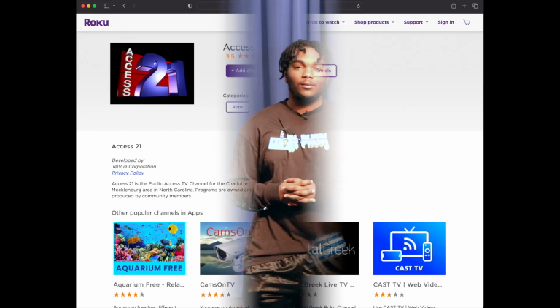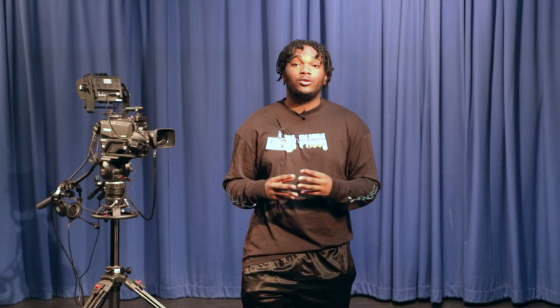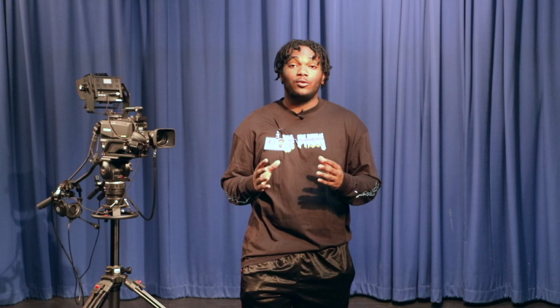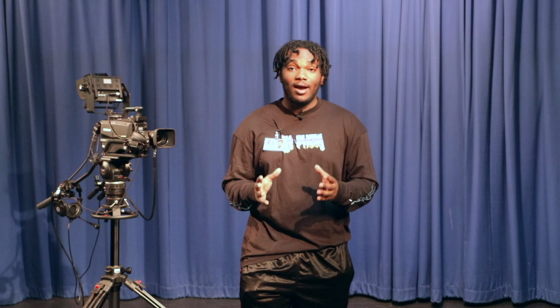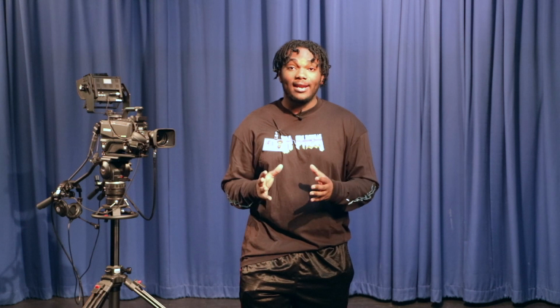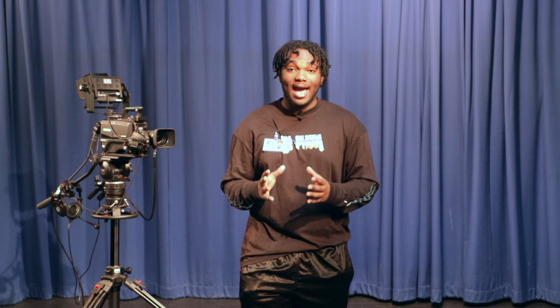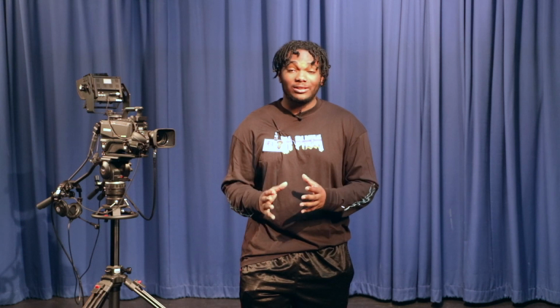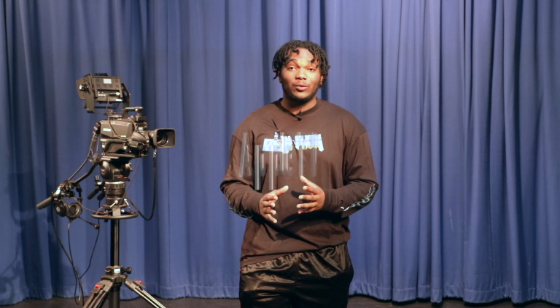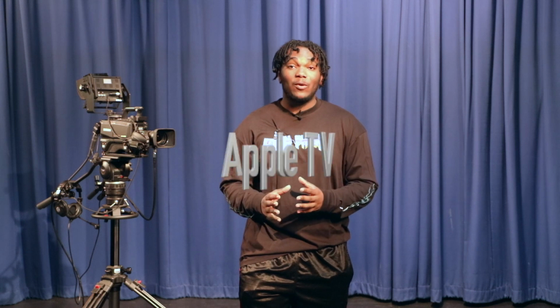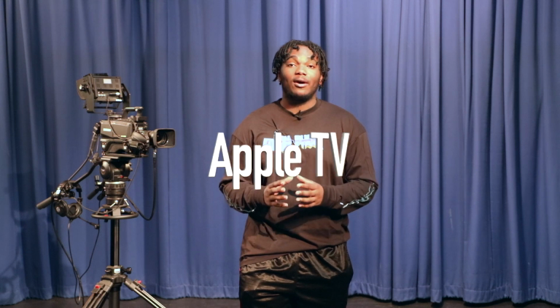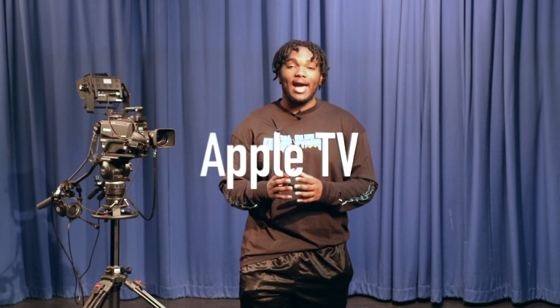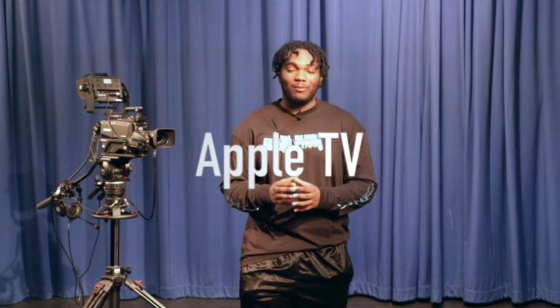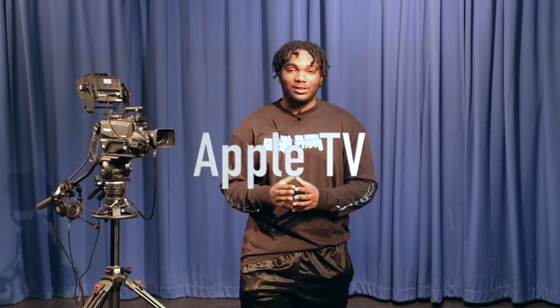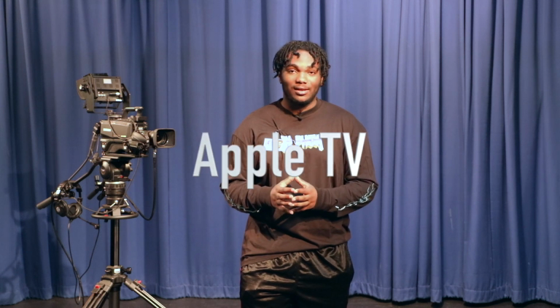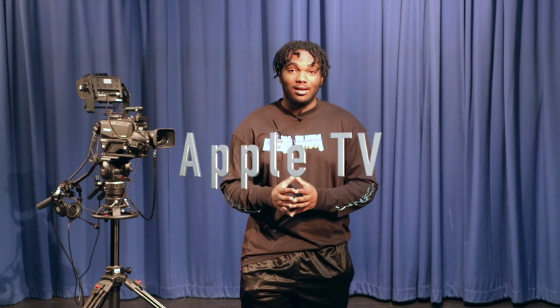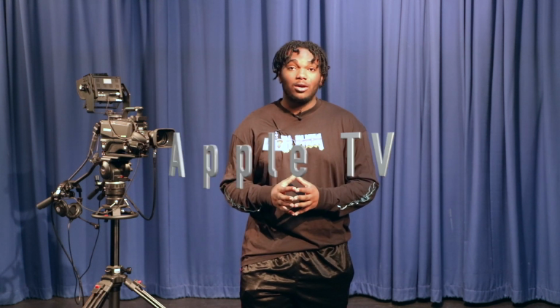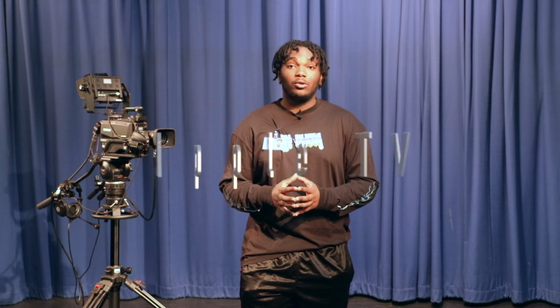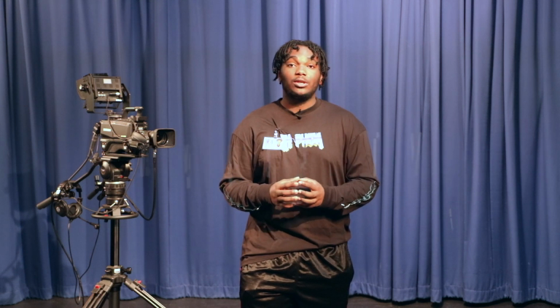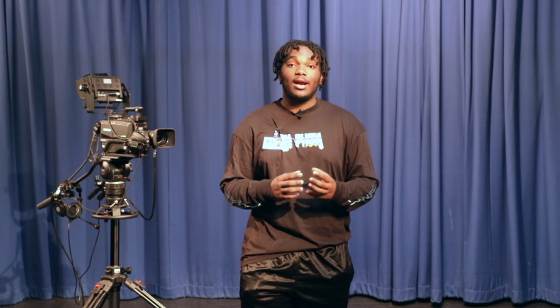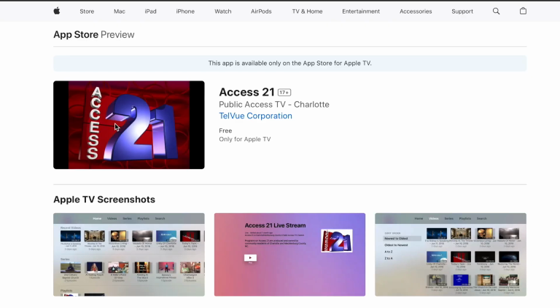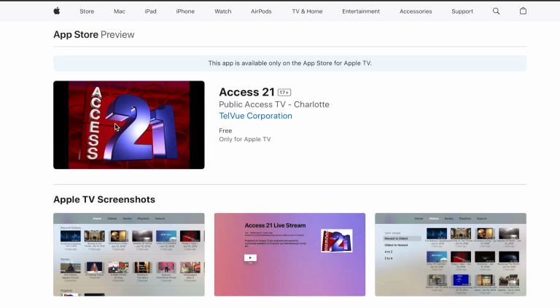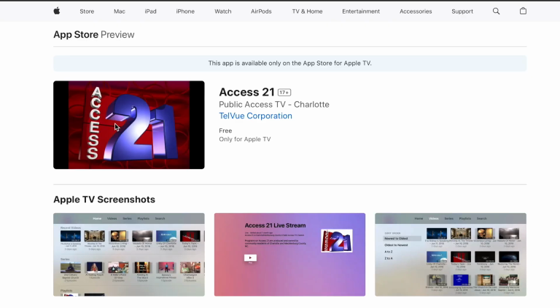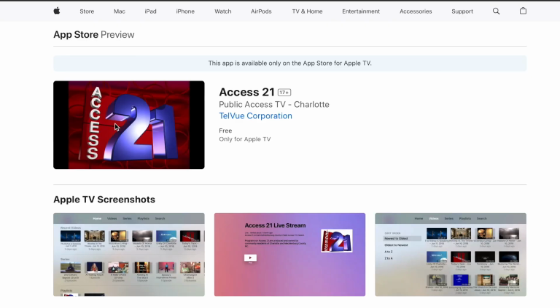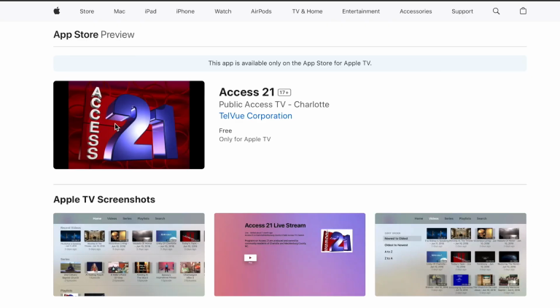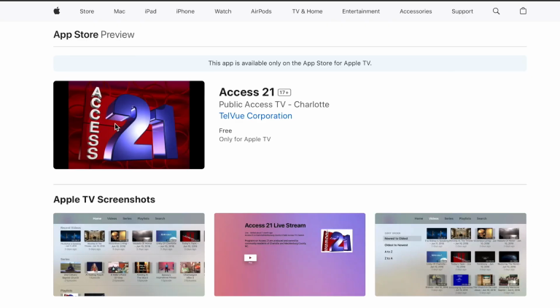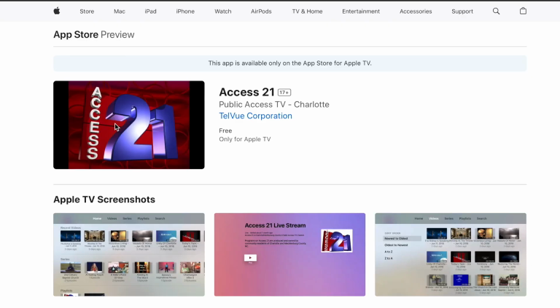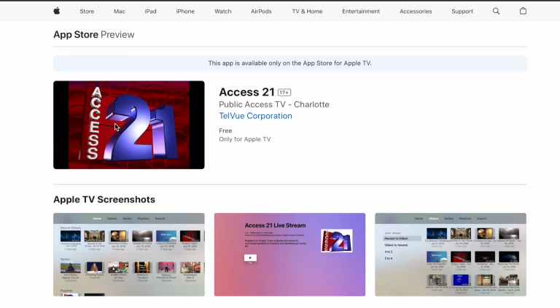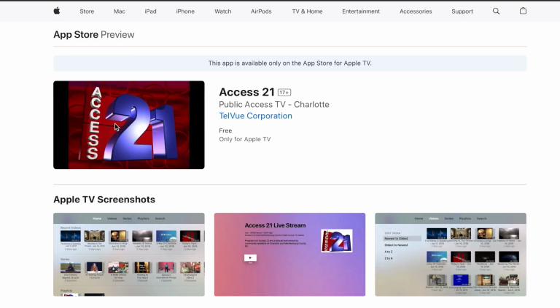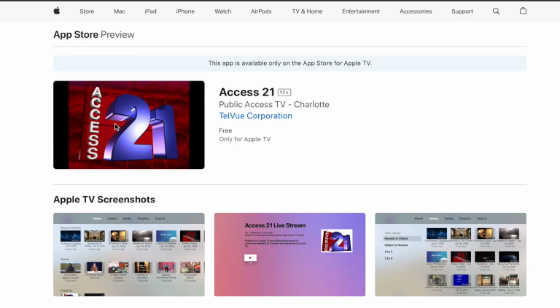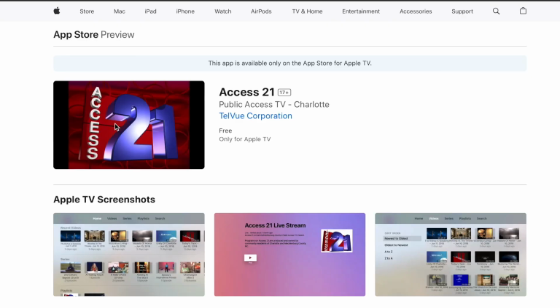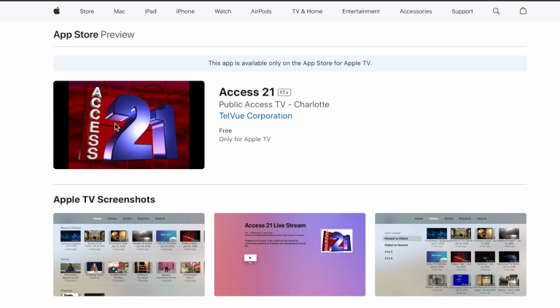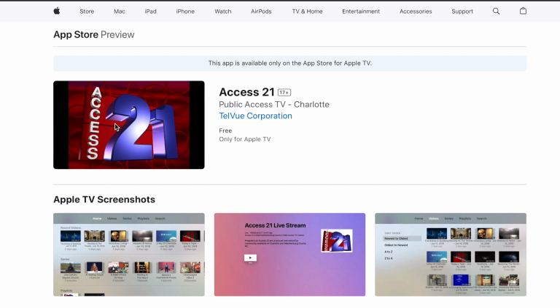To find Access 21 on Apple TV, go to your Apple TV app store and download it from there.